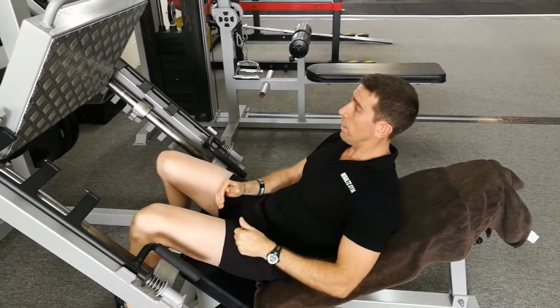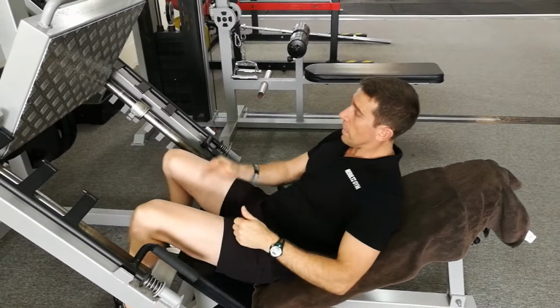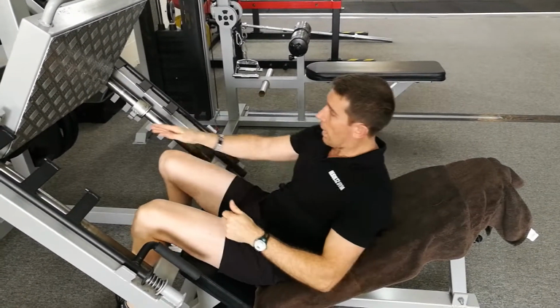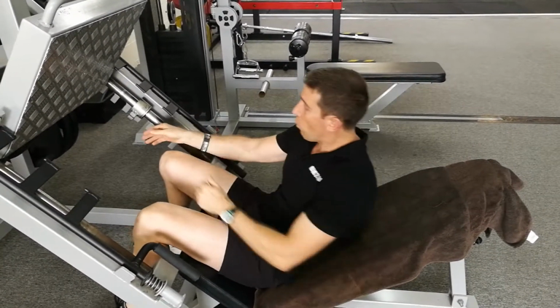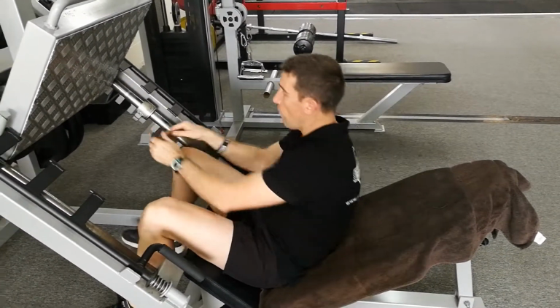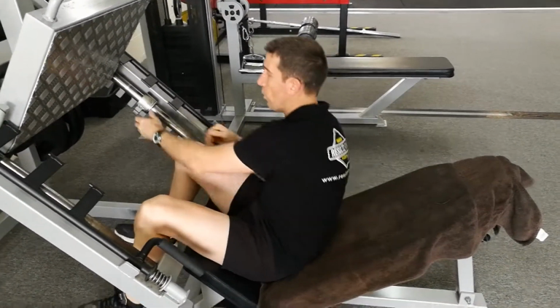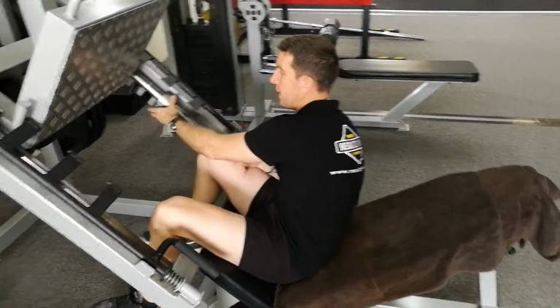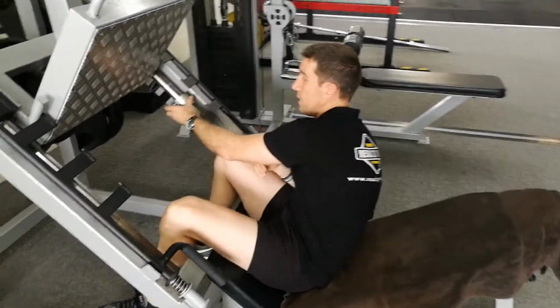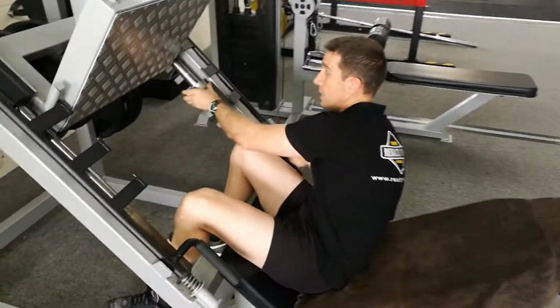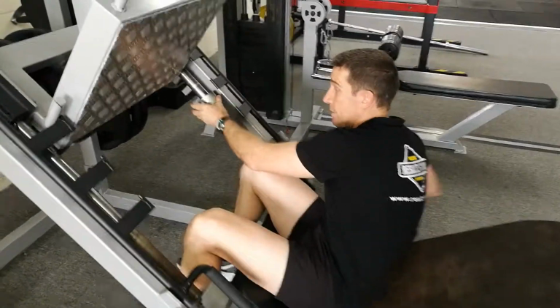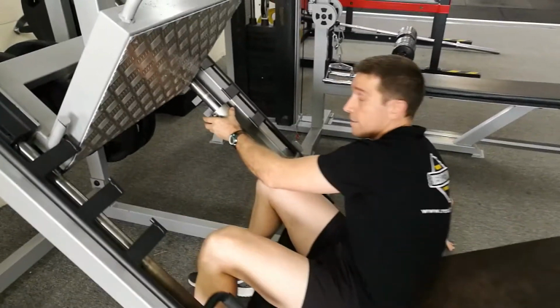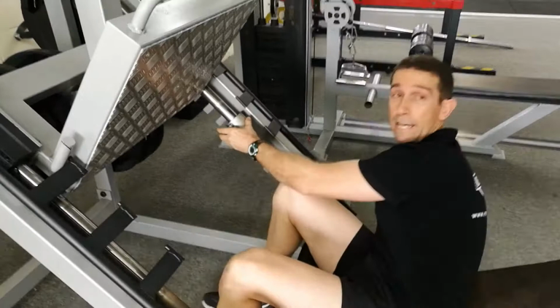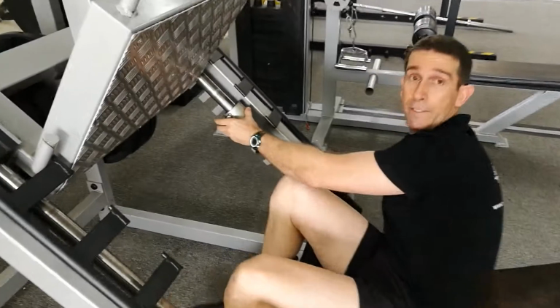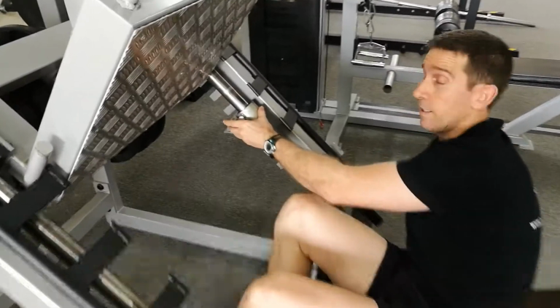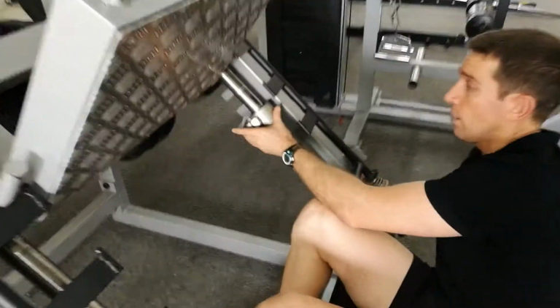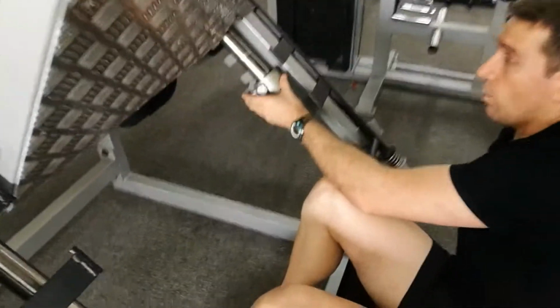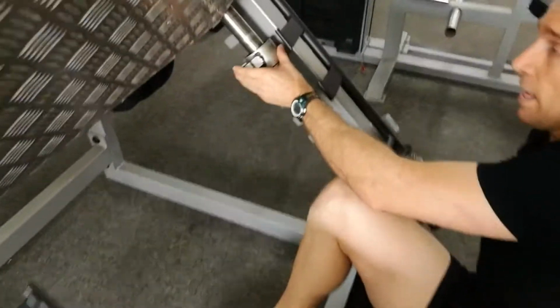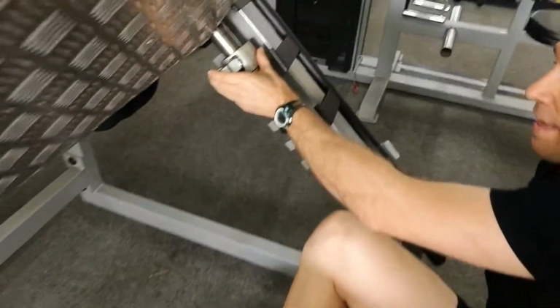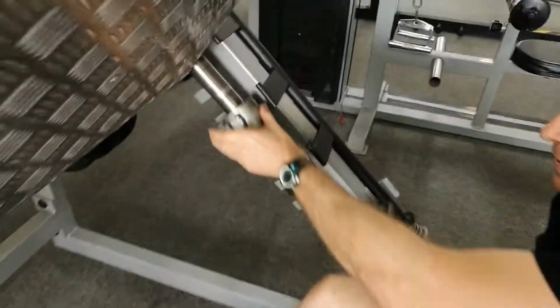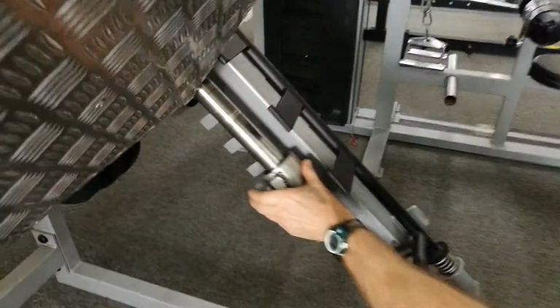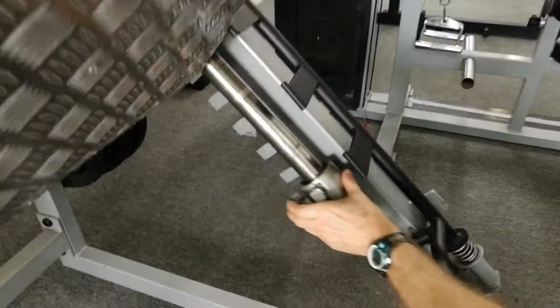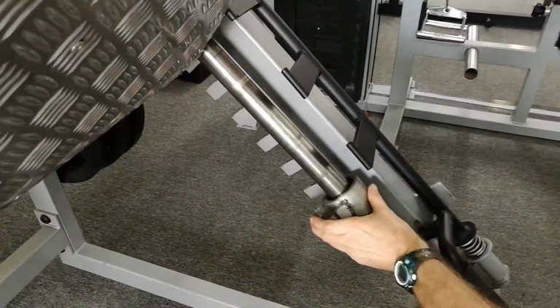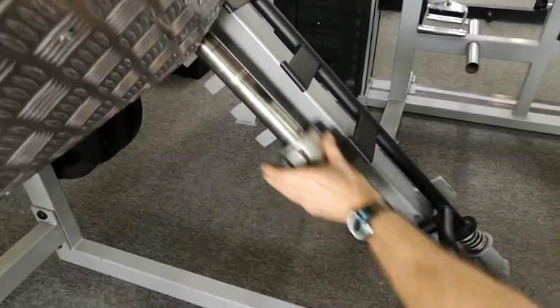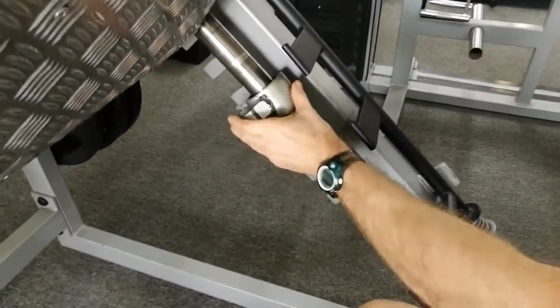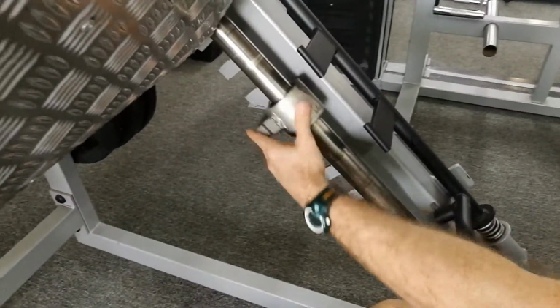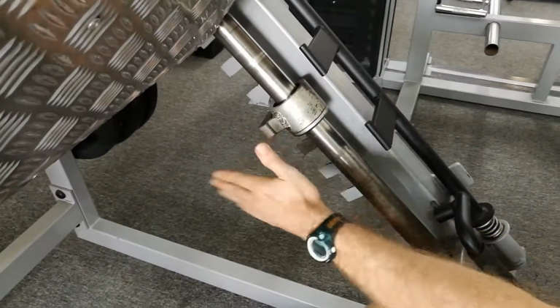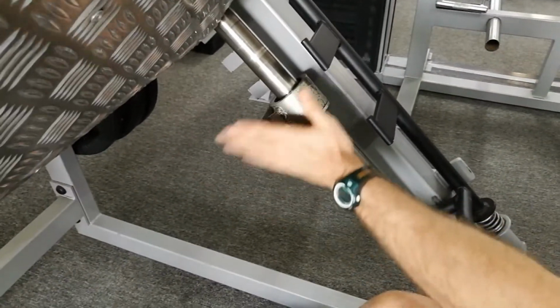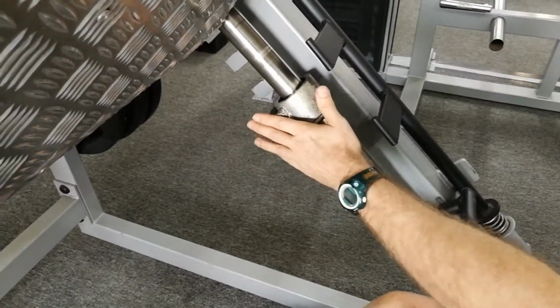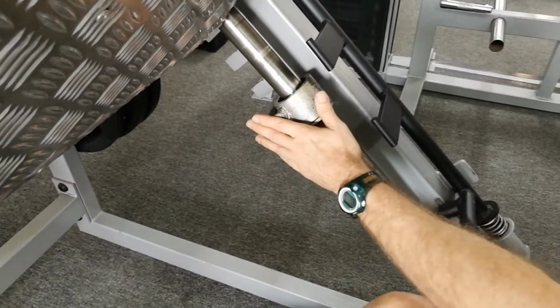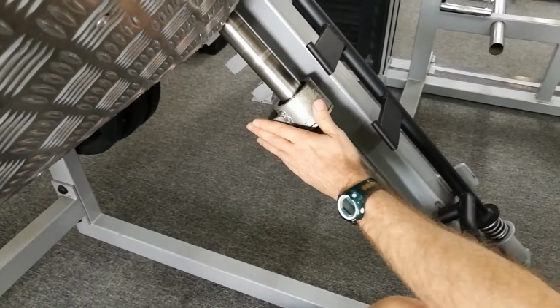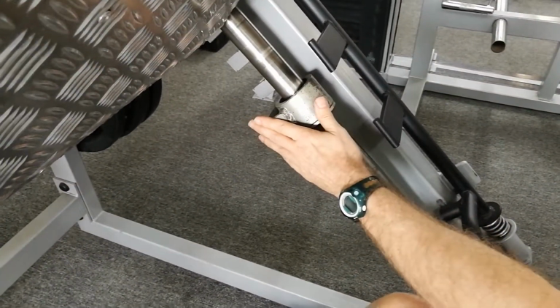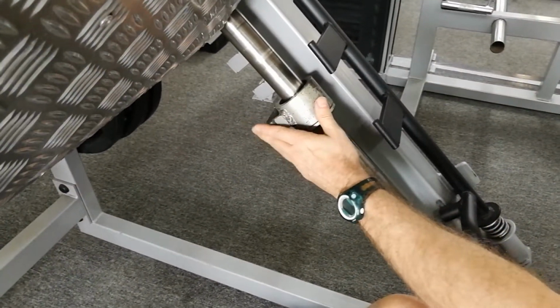Alright. What we've got here — this is the safety bar. It's potentially going to save you.